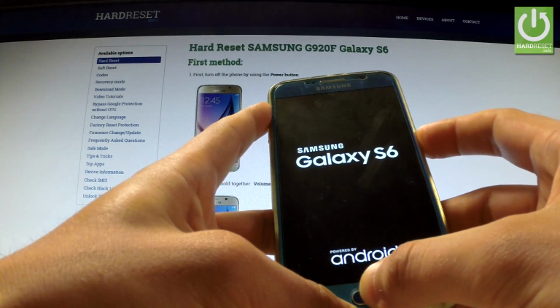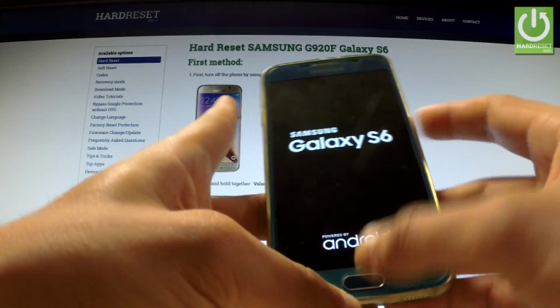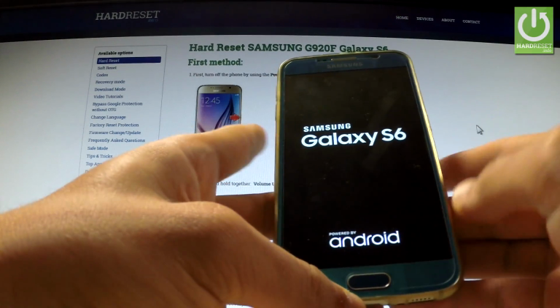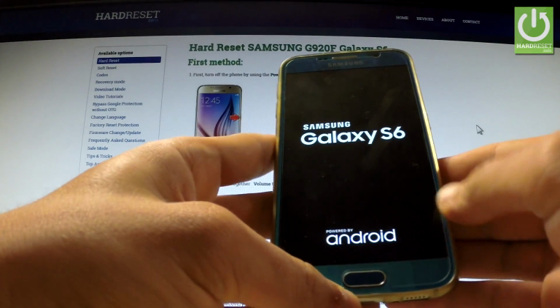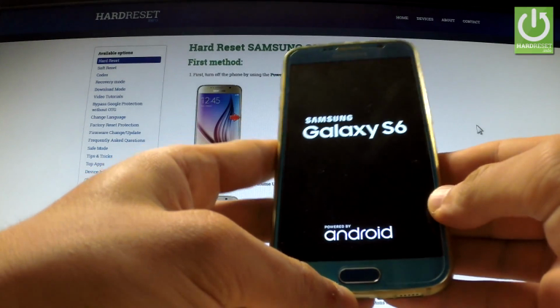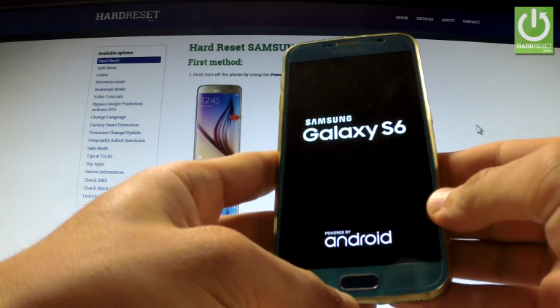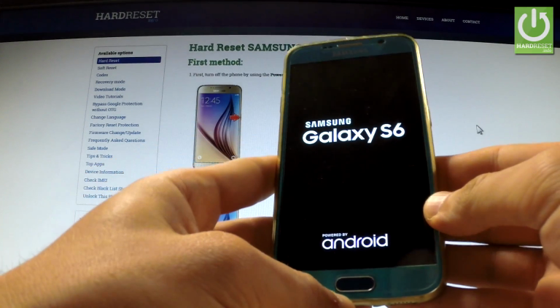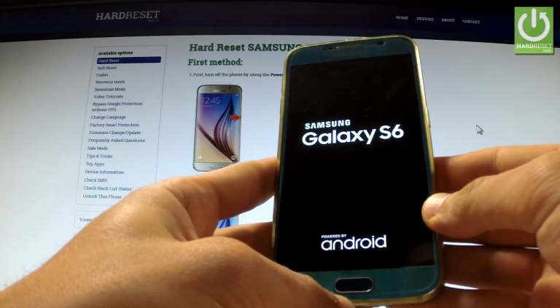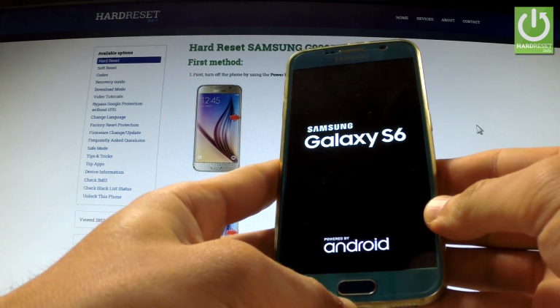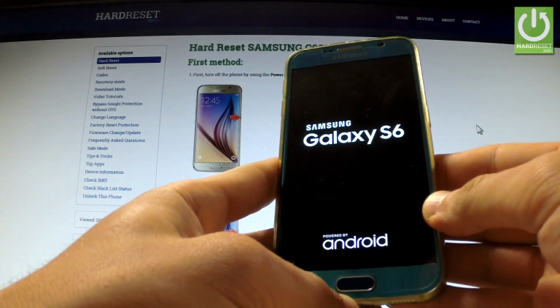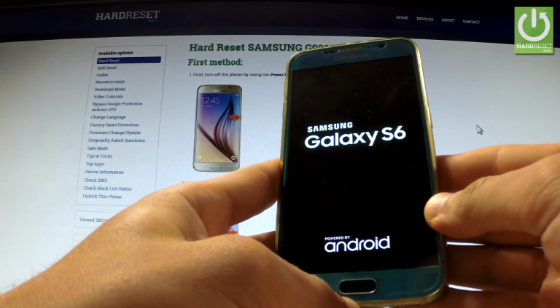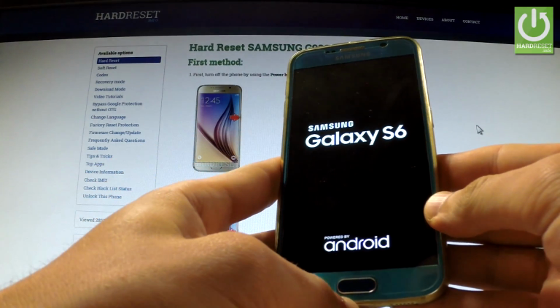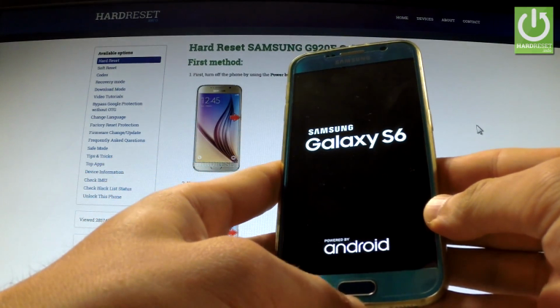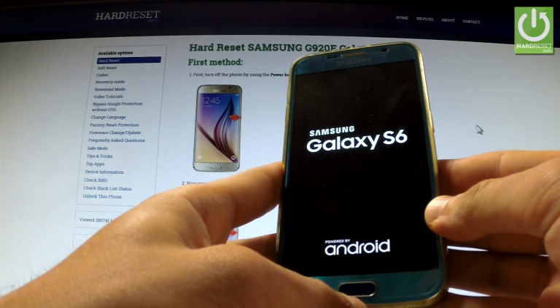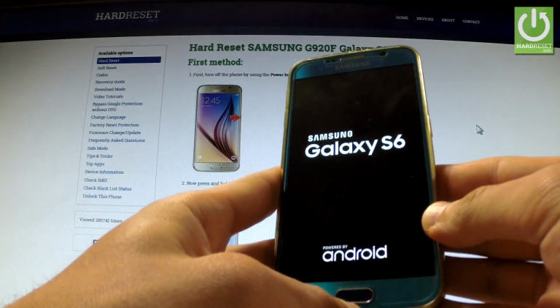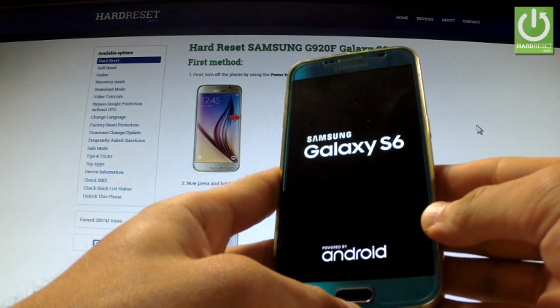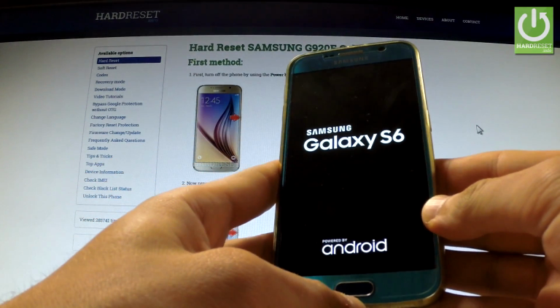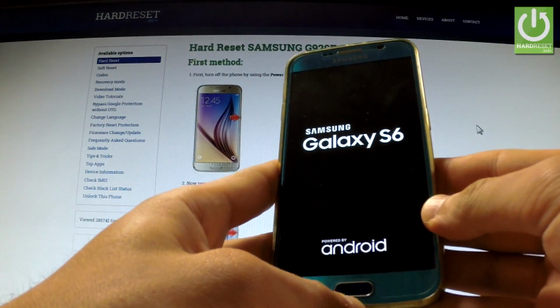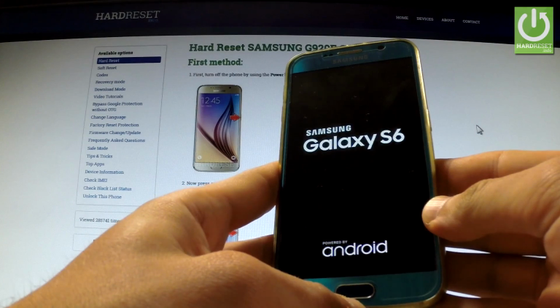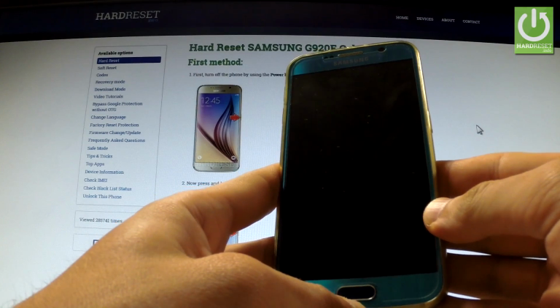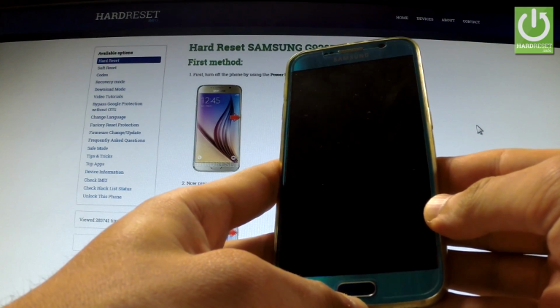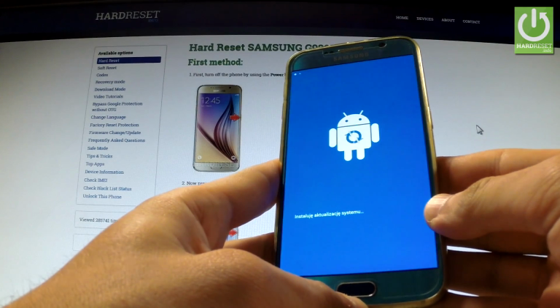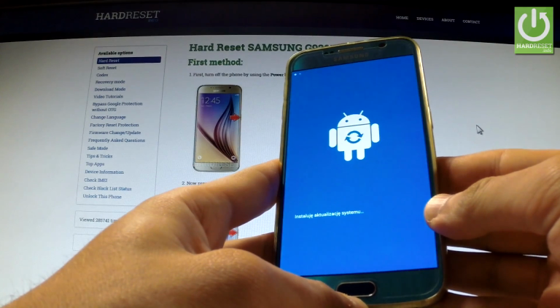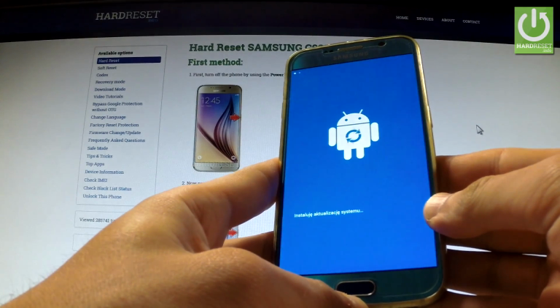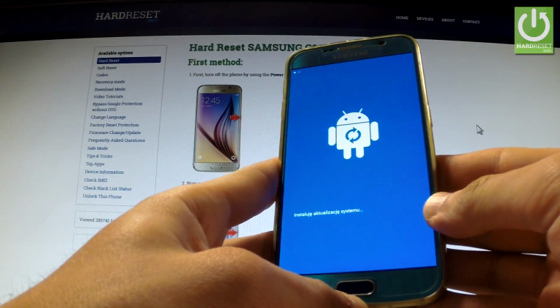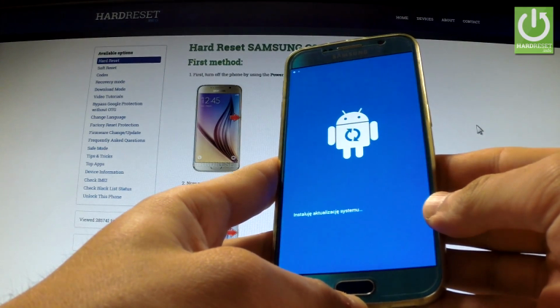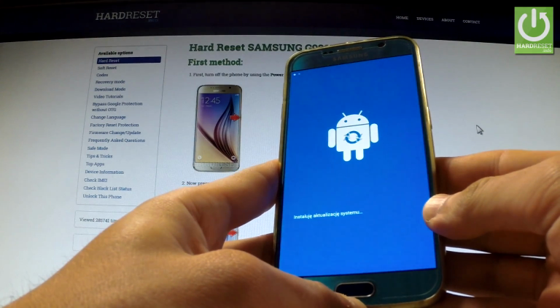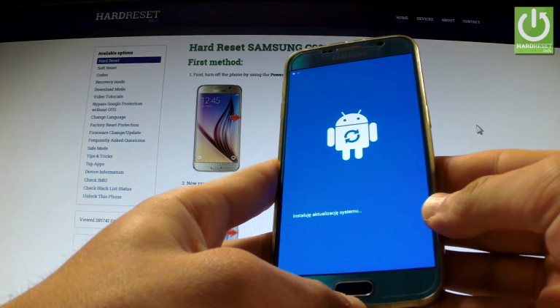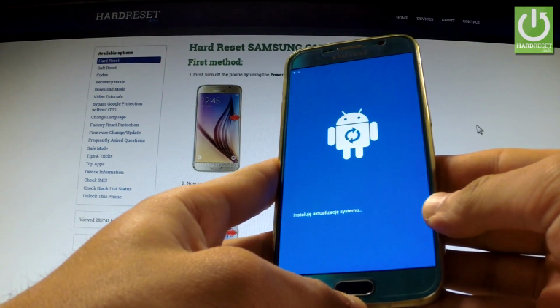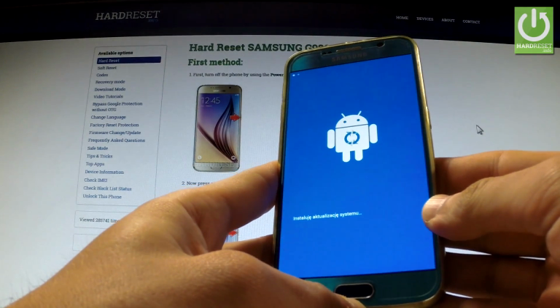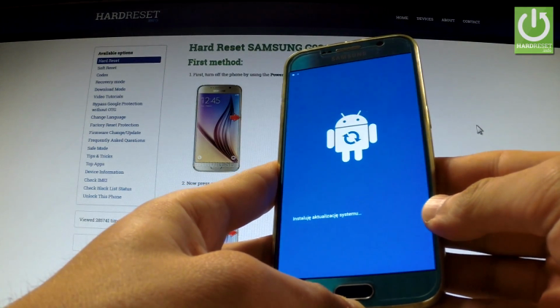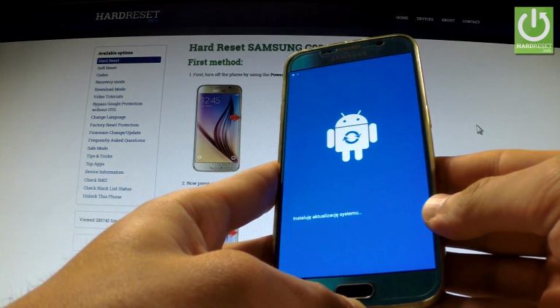Release all of them as soon as the Samsung Galaxy S6 logo appears in front of you. Wait a few seconds.